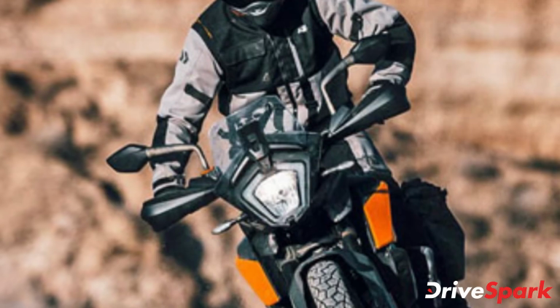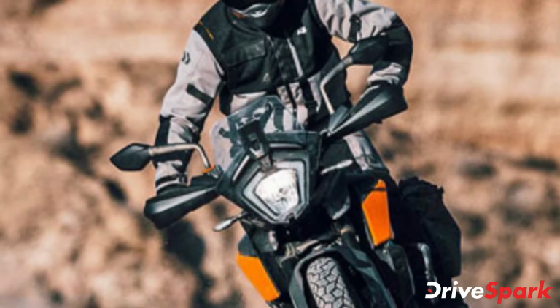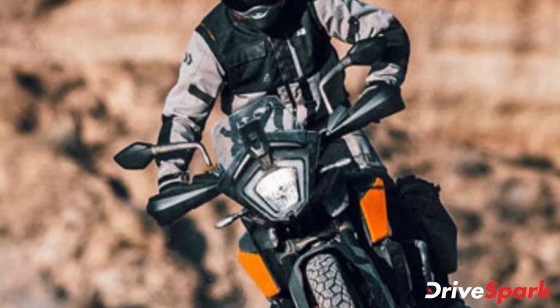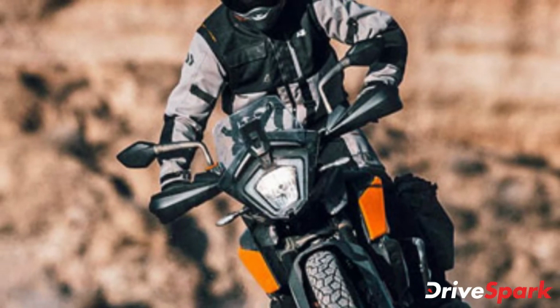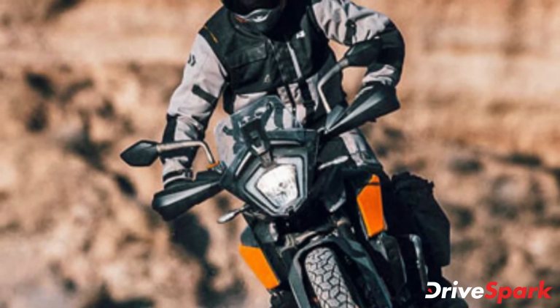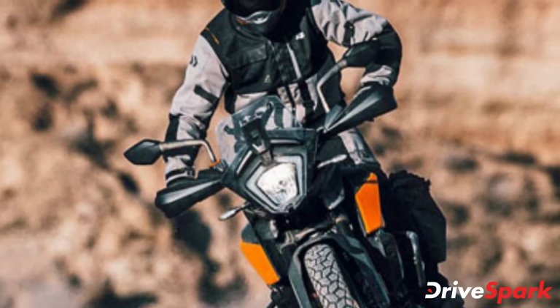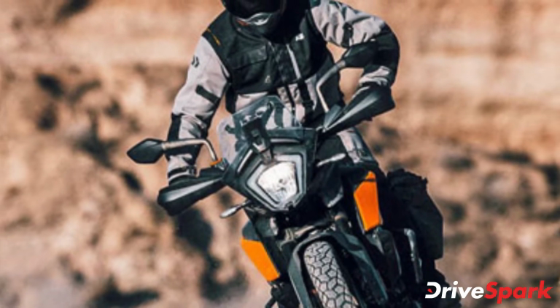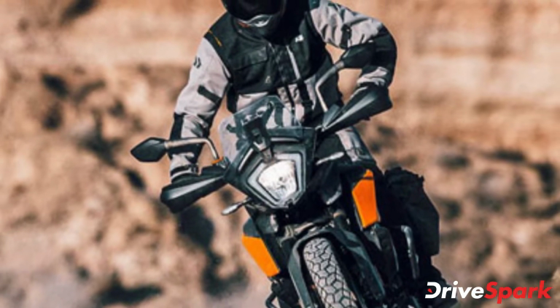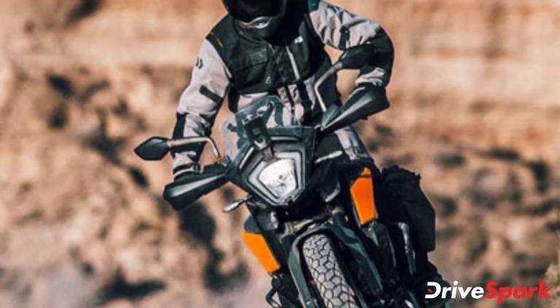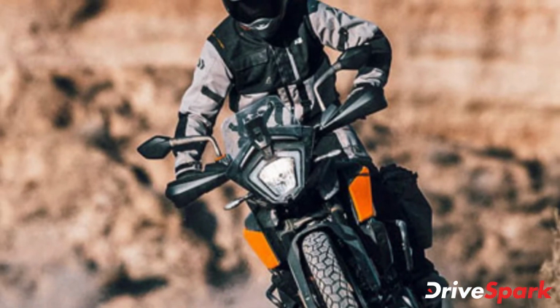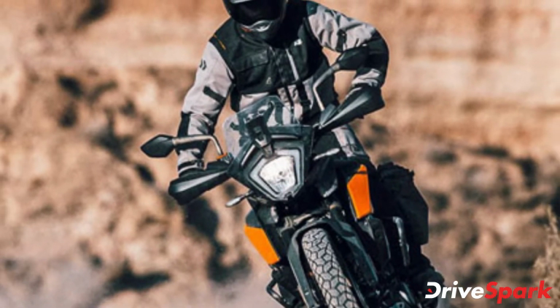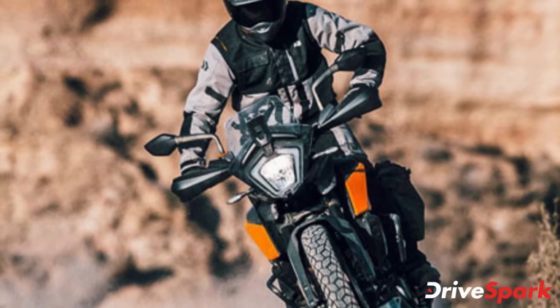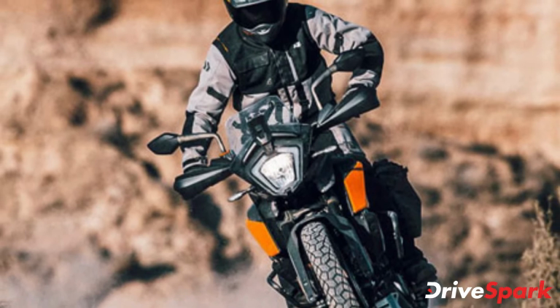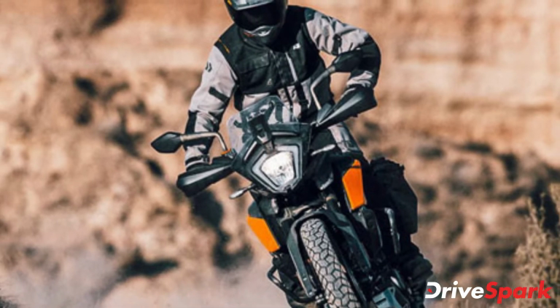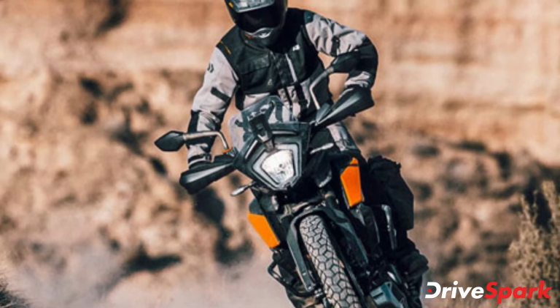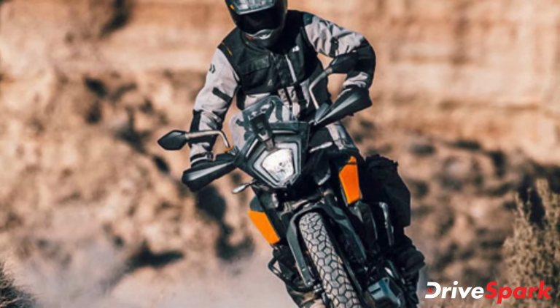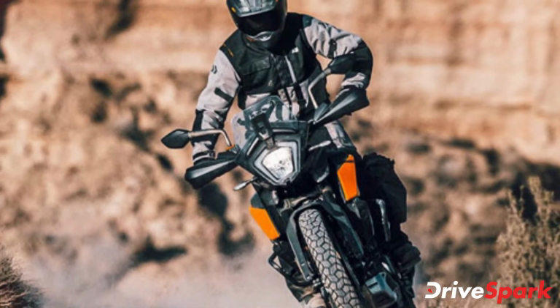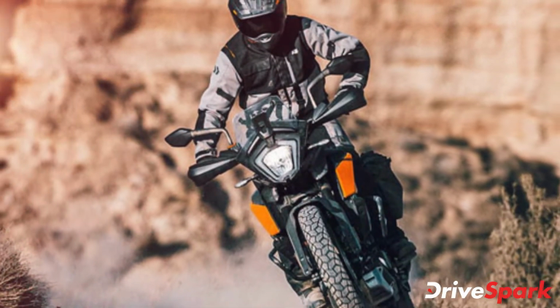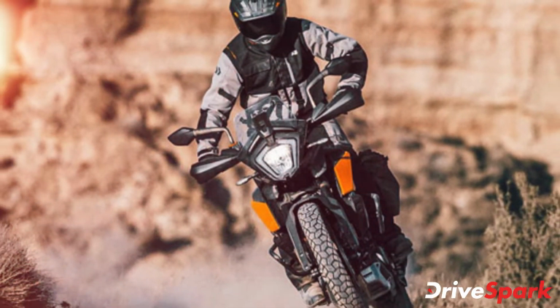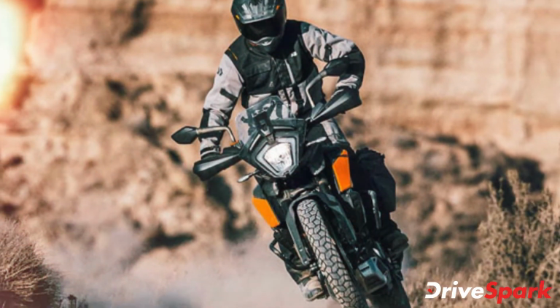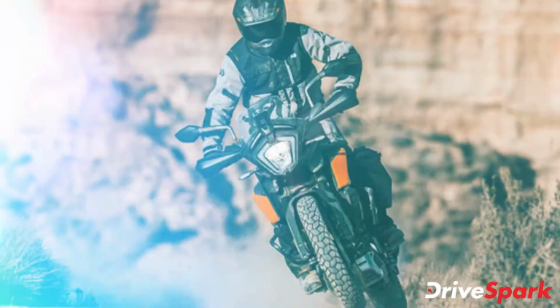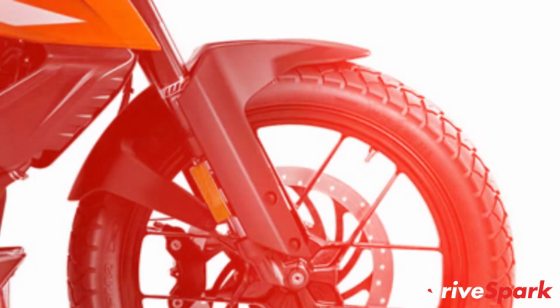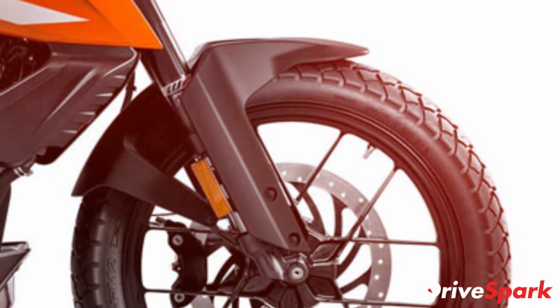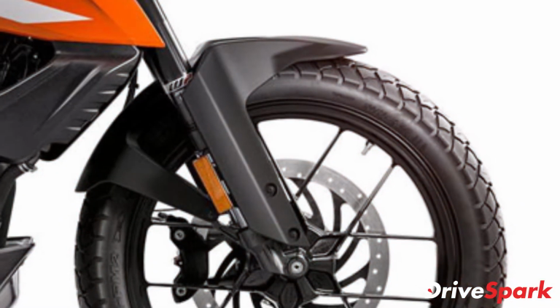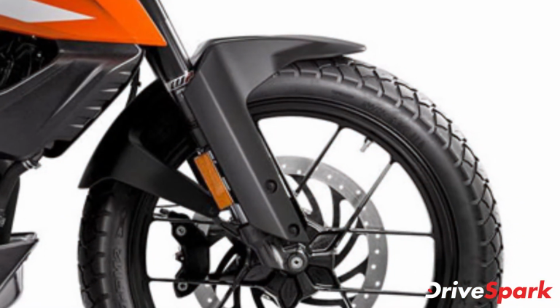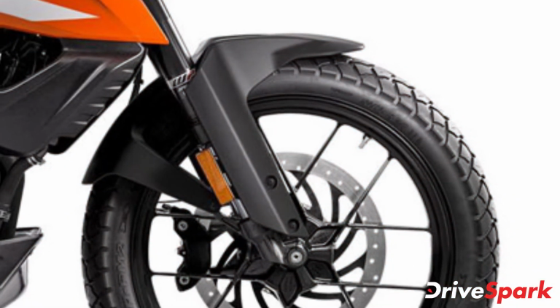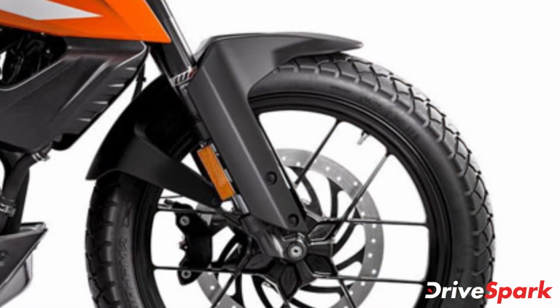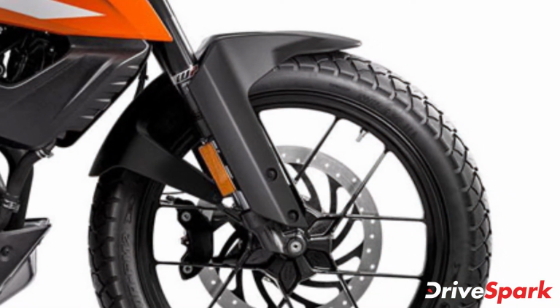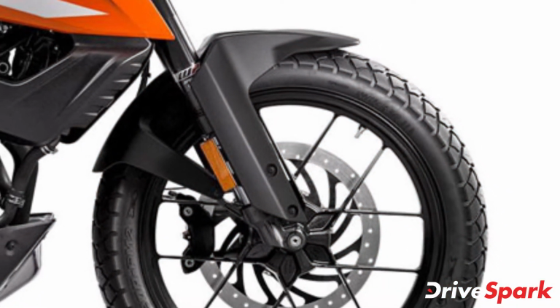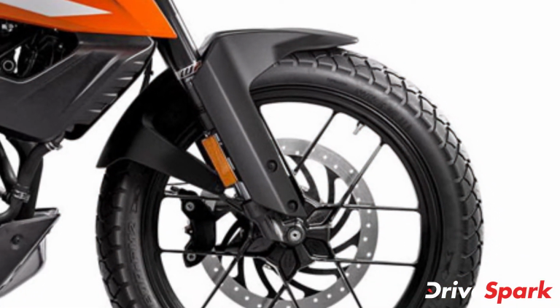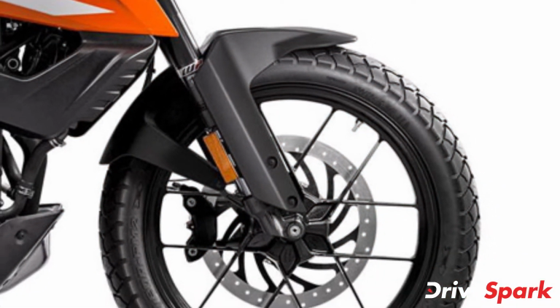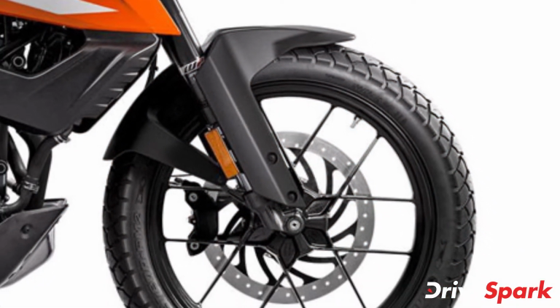Braking on the motorcycle will be done via a 320mm single disc up front and a 230mm unit at the rear.